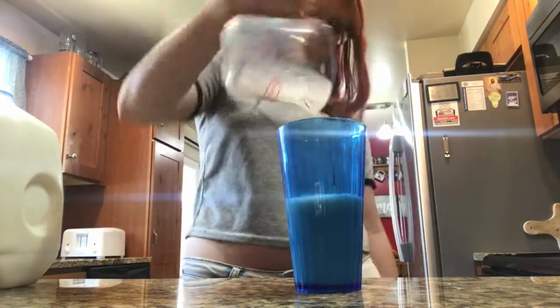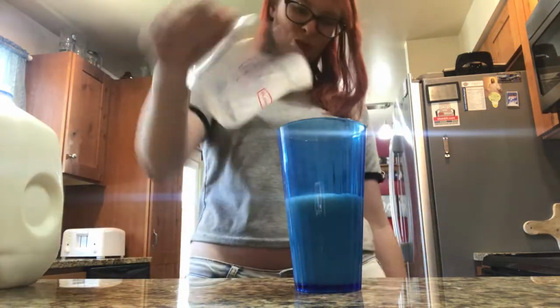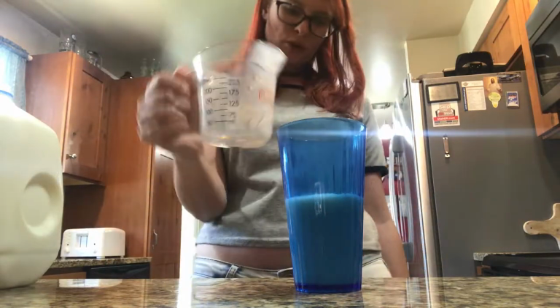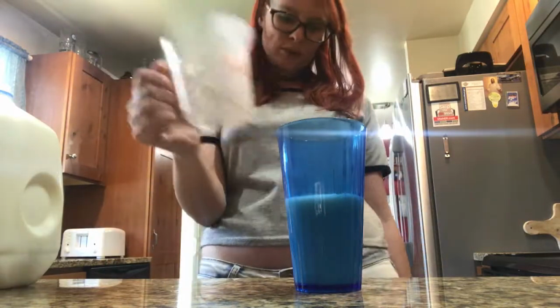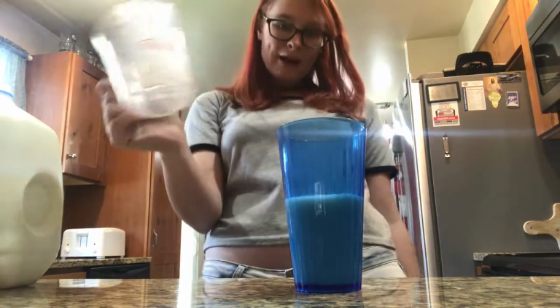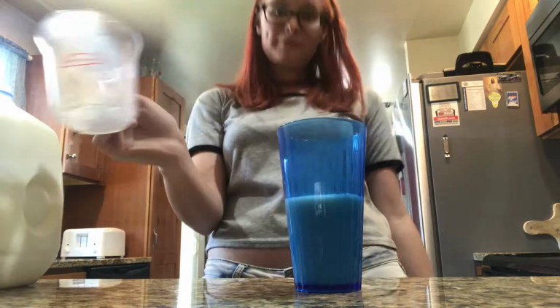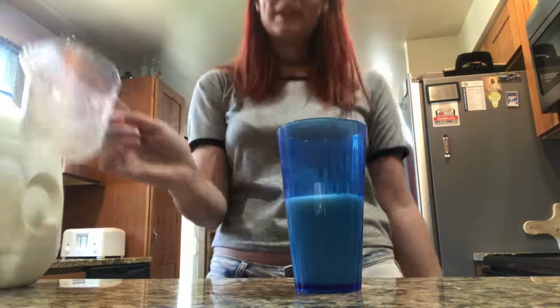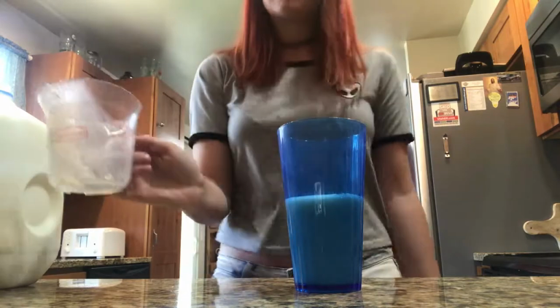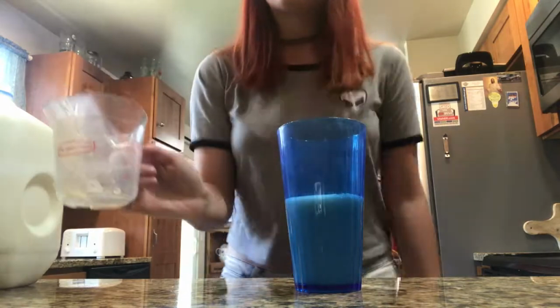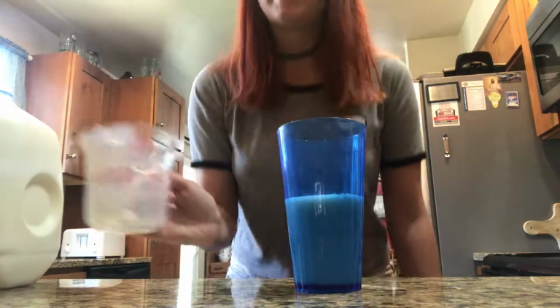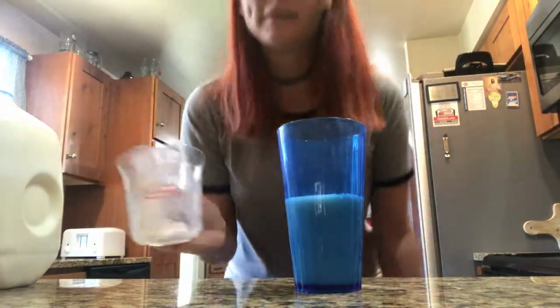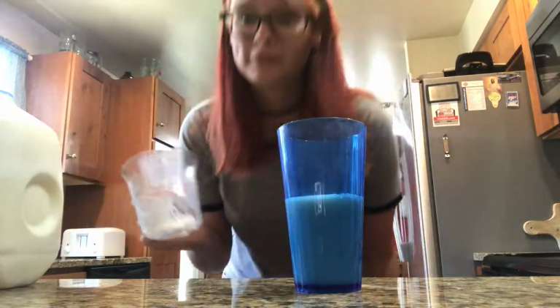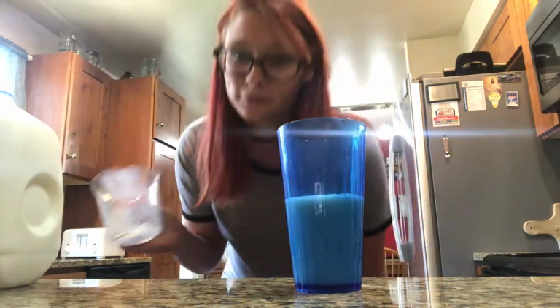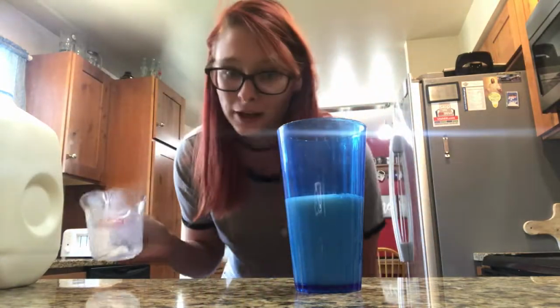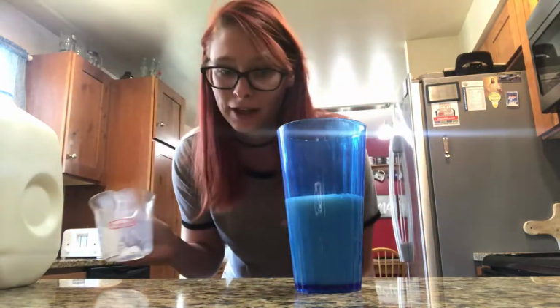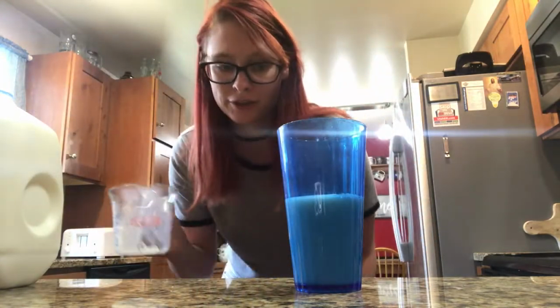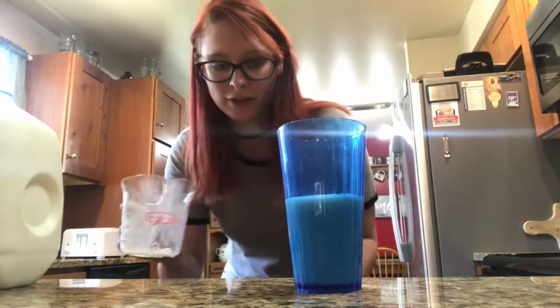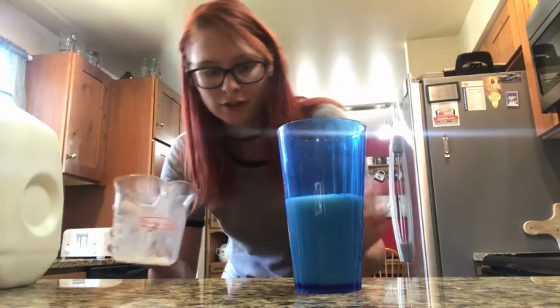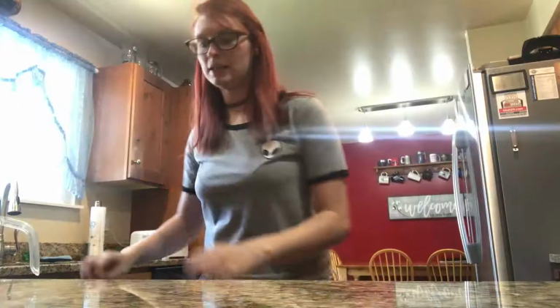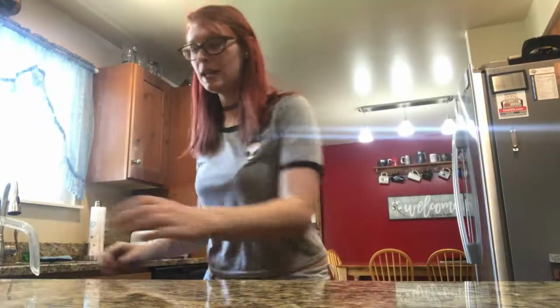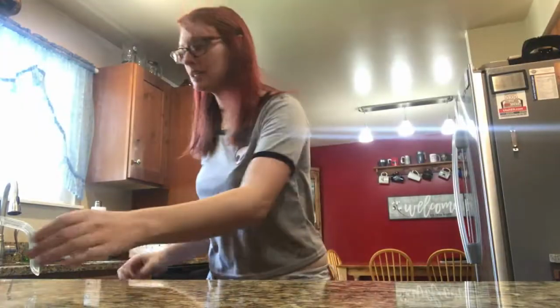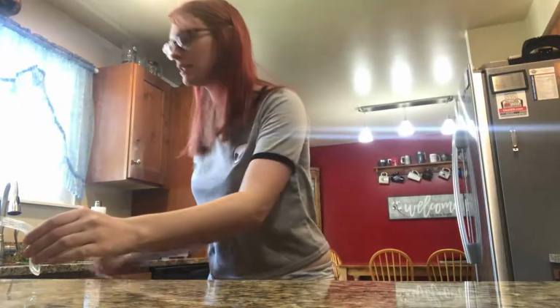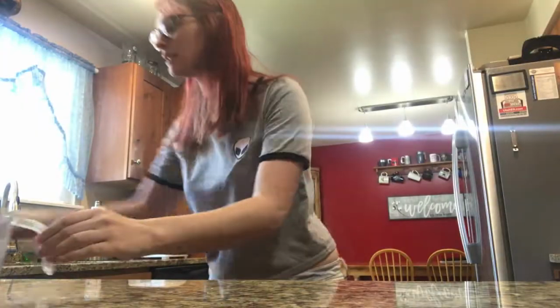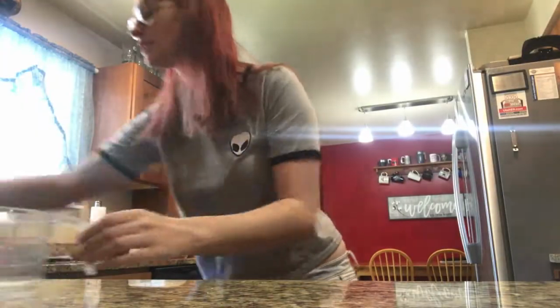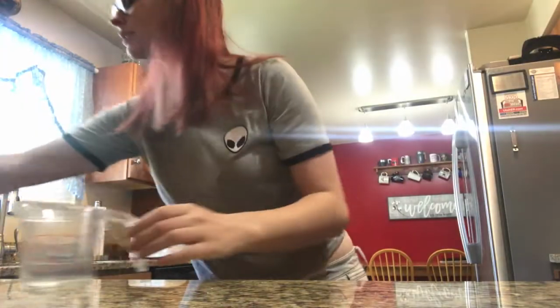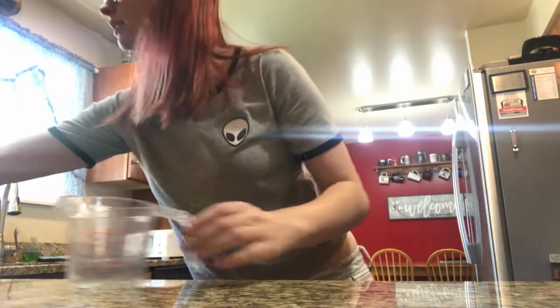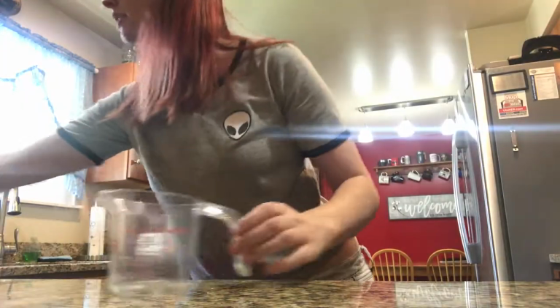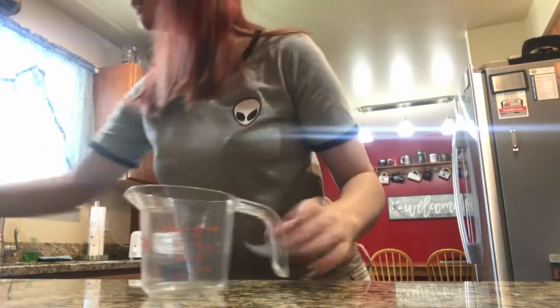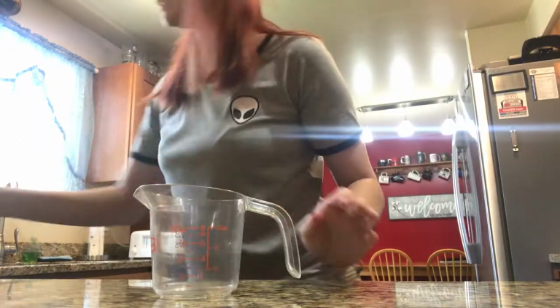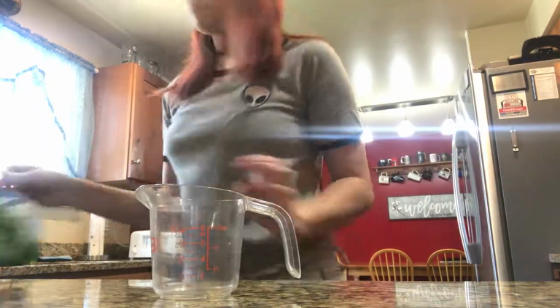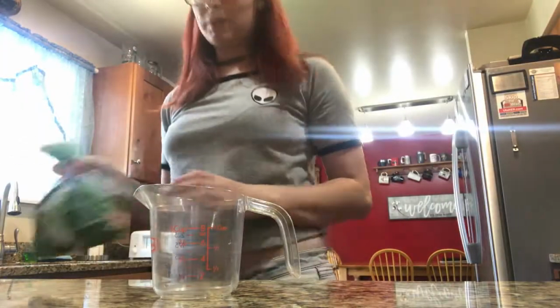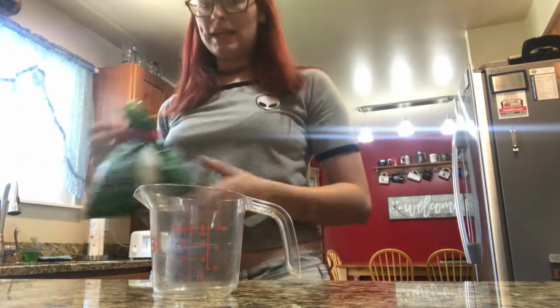So what you're supposed to have is this amount. And I usually fill it to like about twice that — so it's about half of what I actually drink.